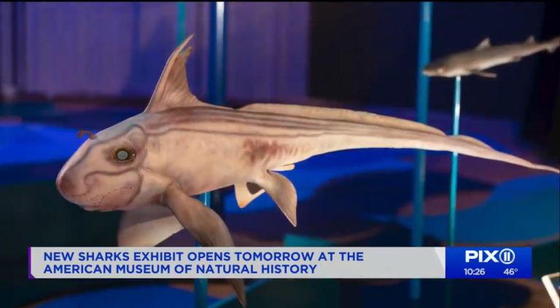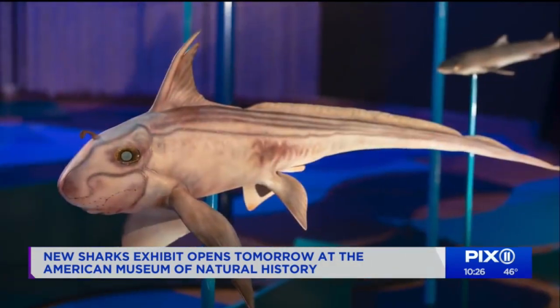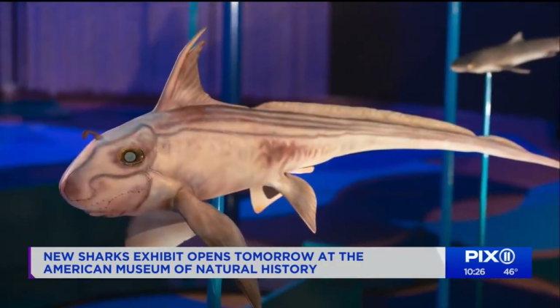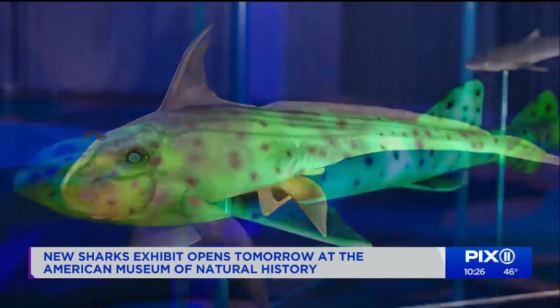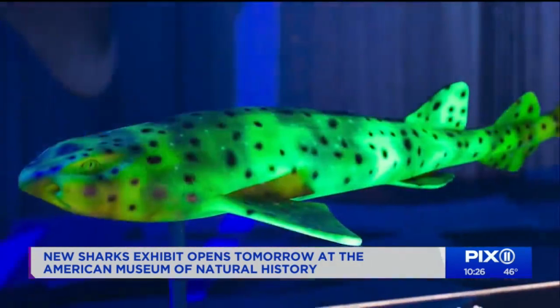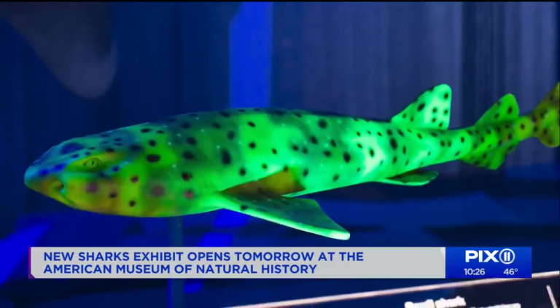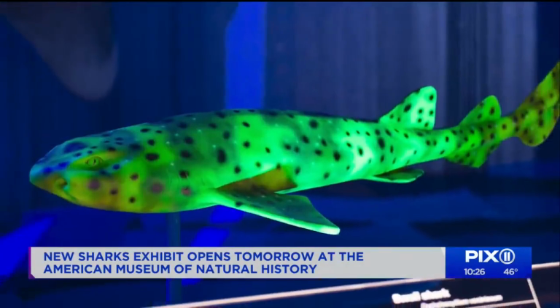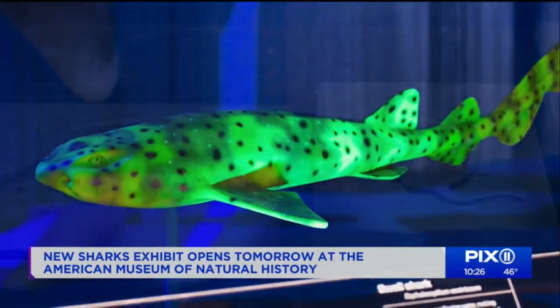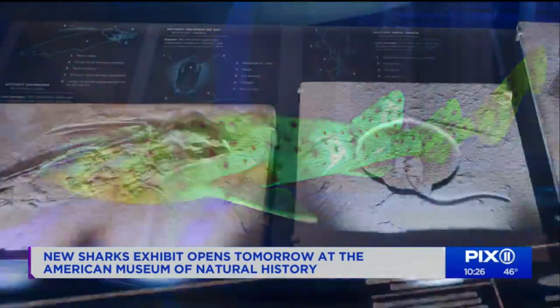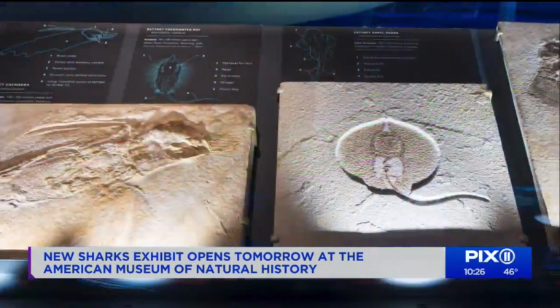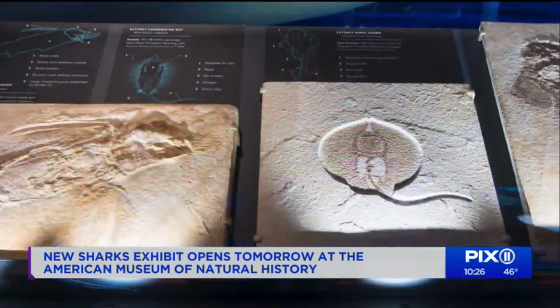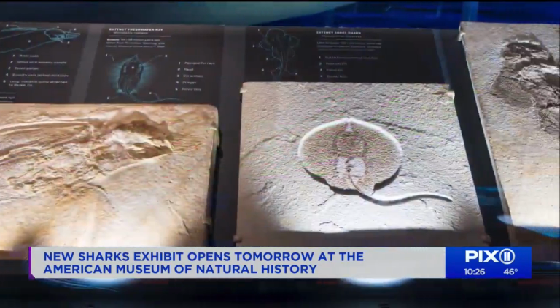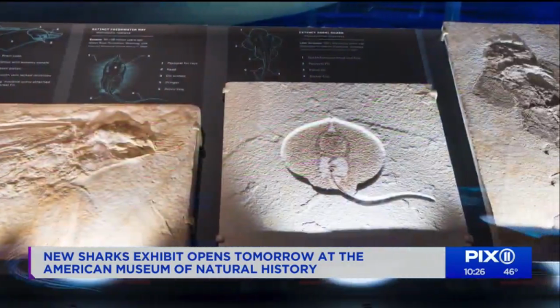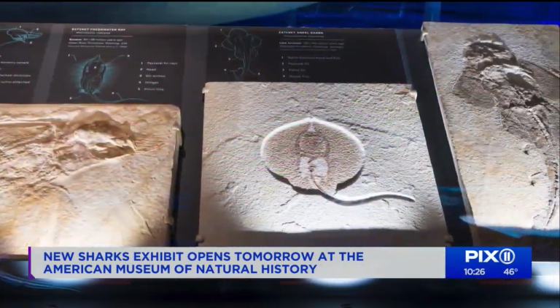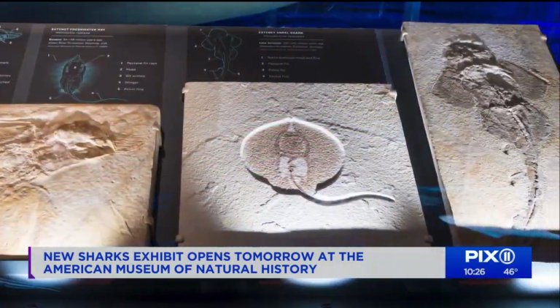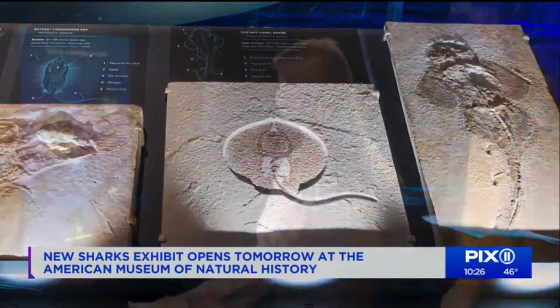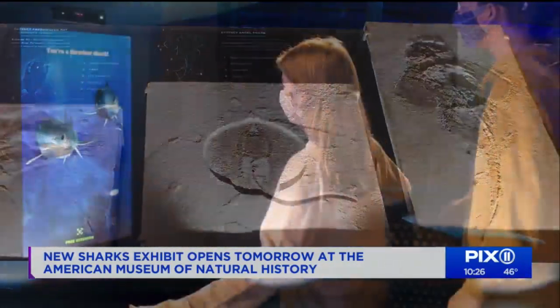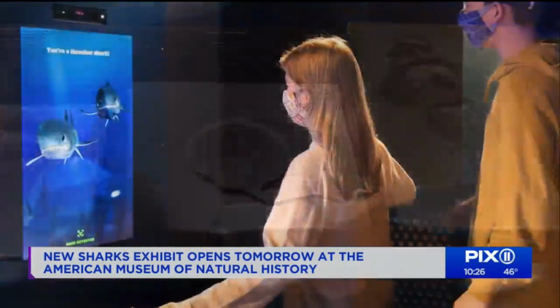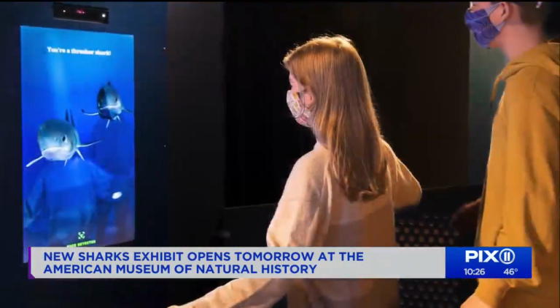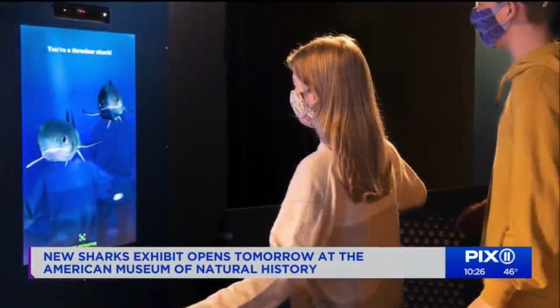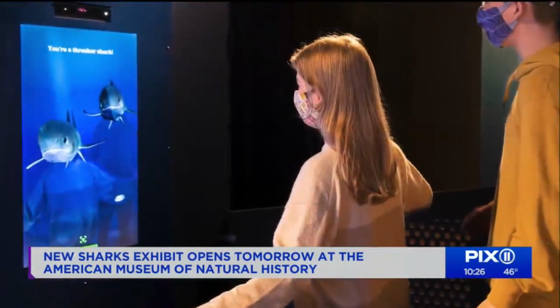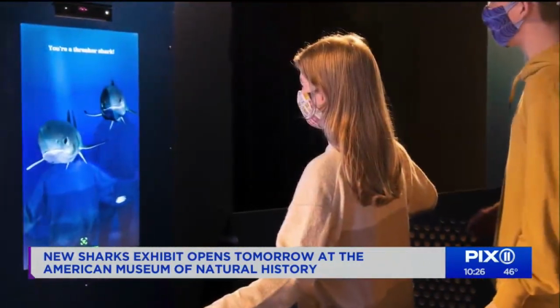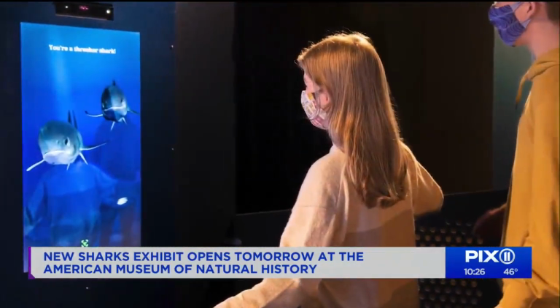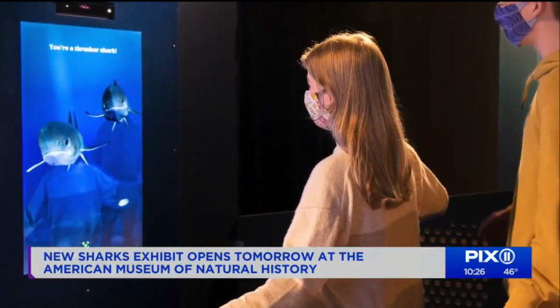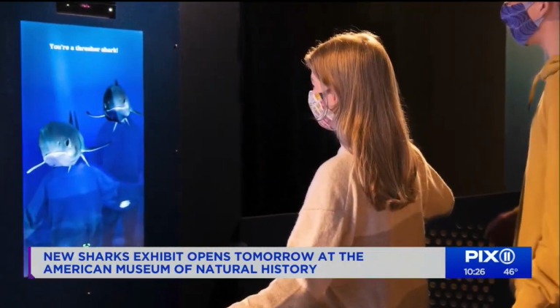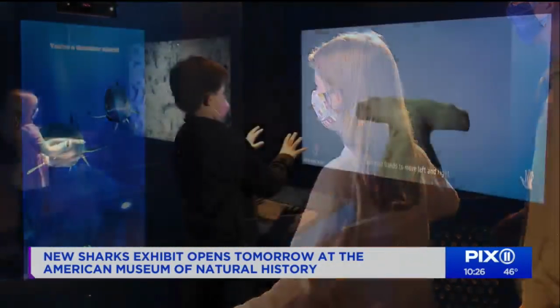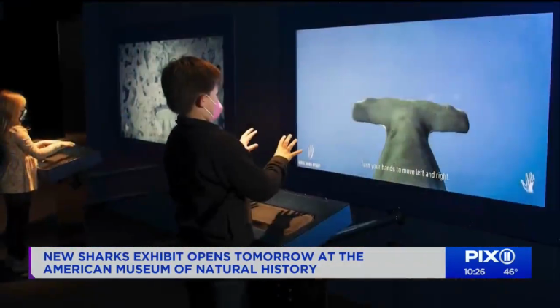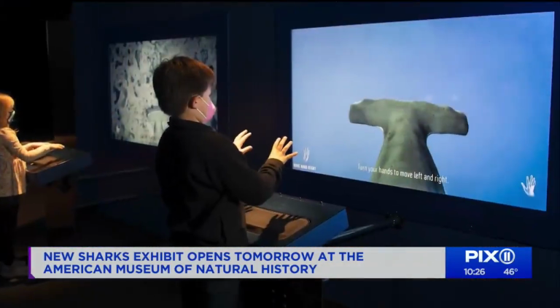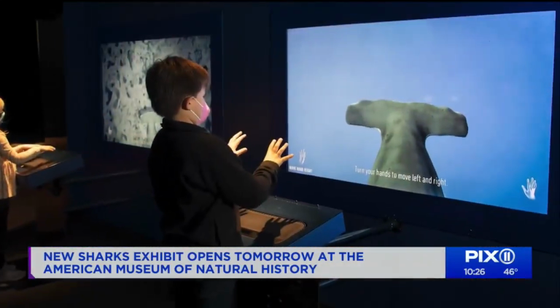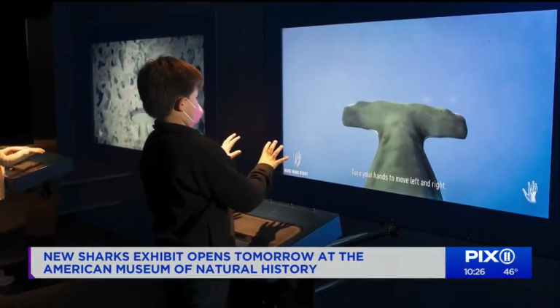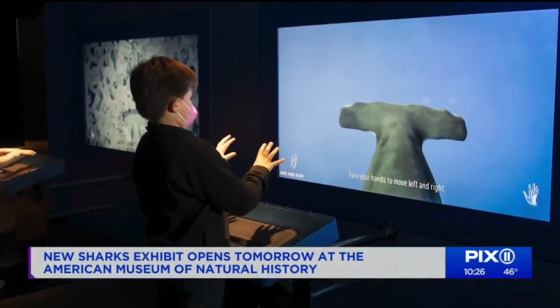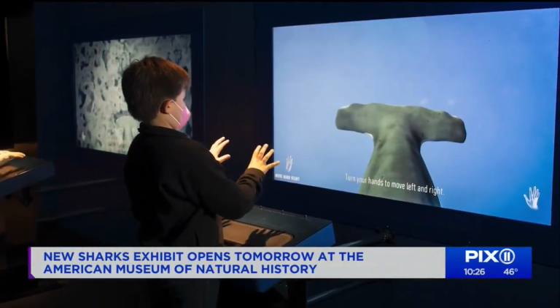See sharks of all shapes and sizes, fossils from the permanent collection, and interactive exhibits. No swimming required.